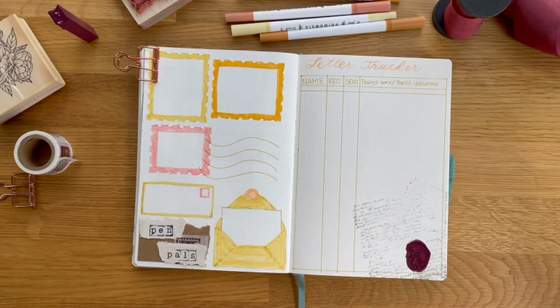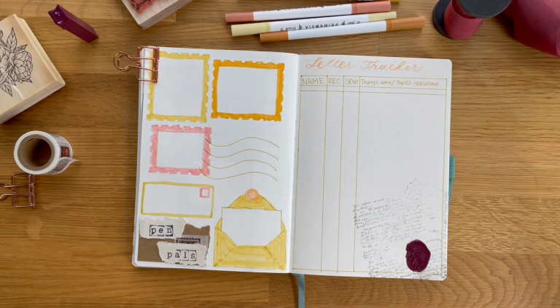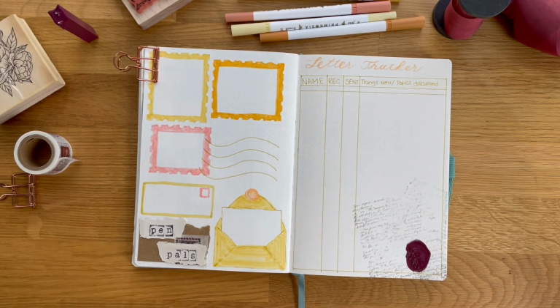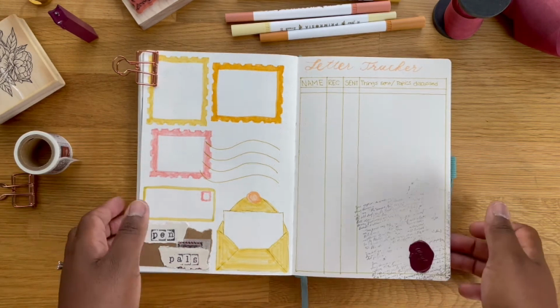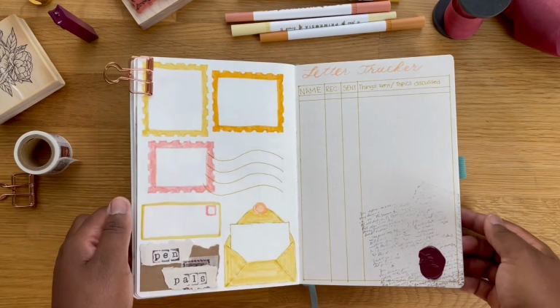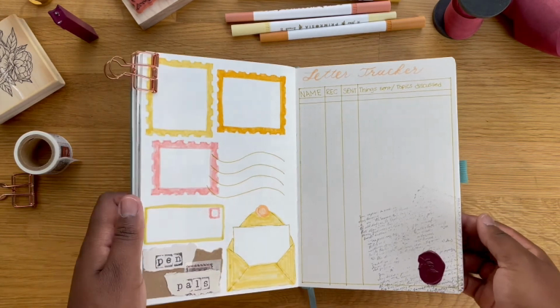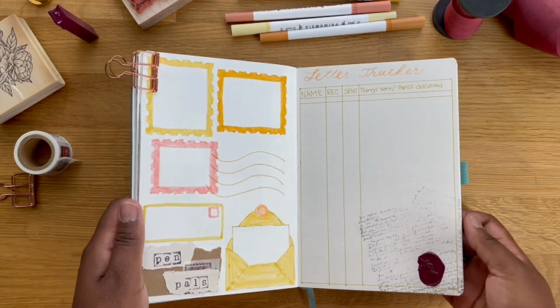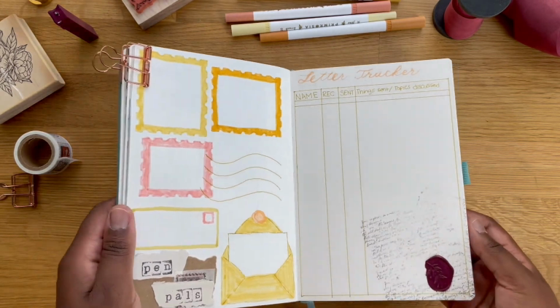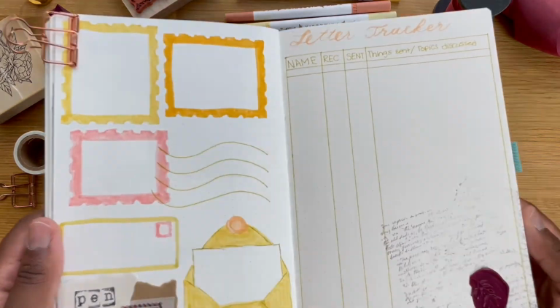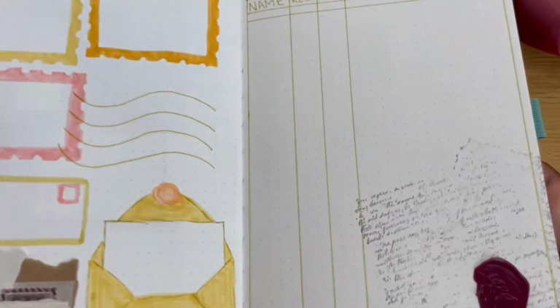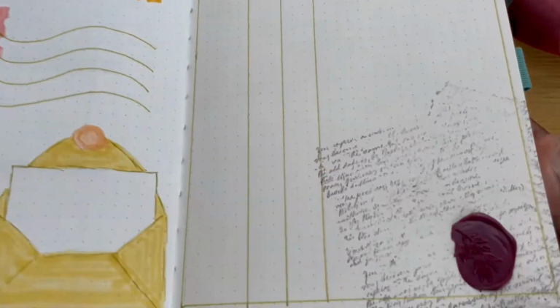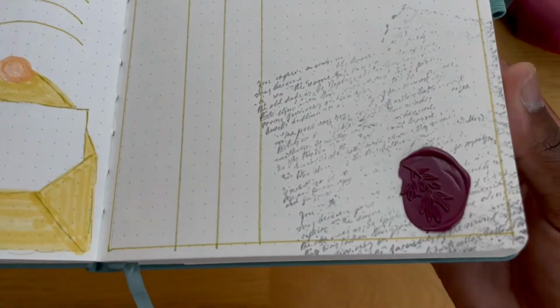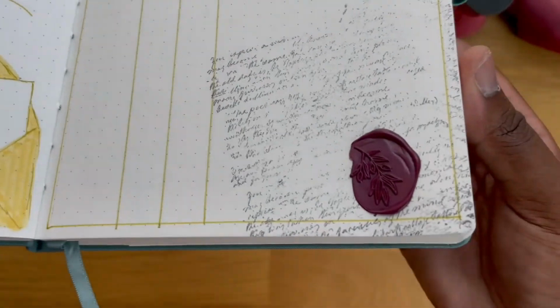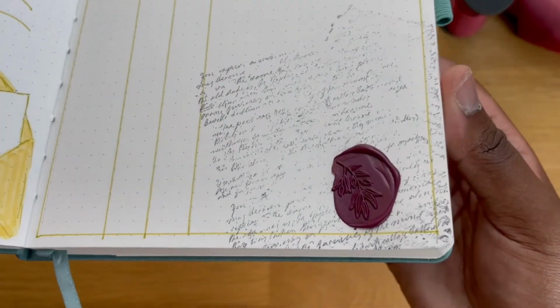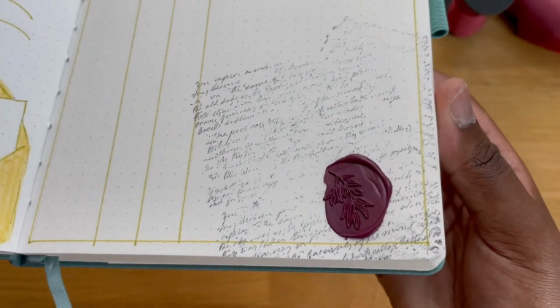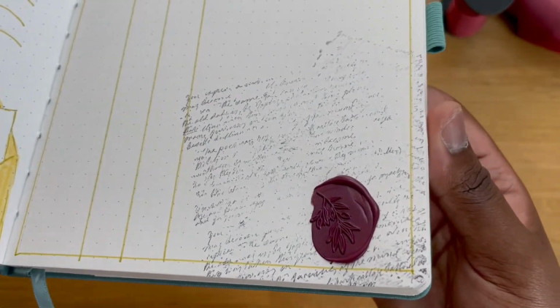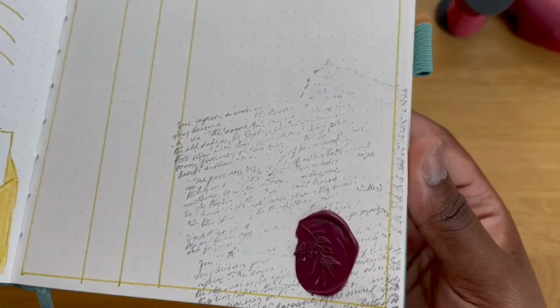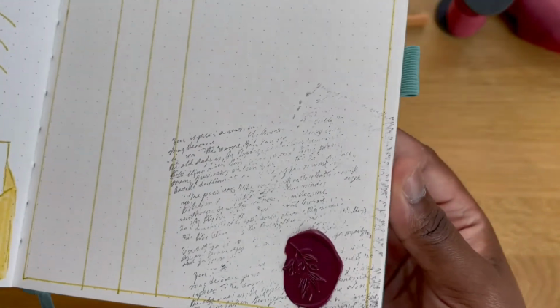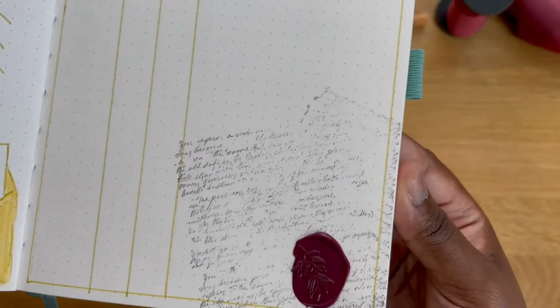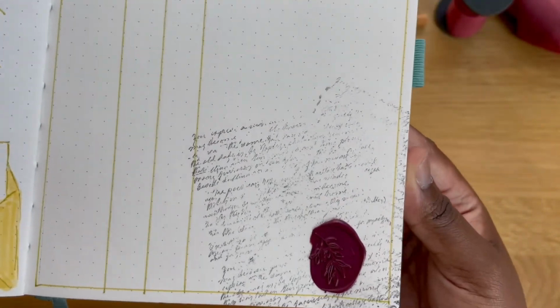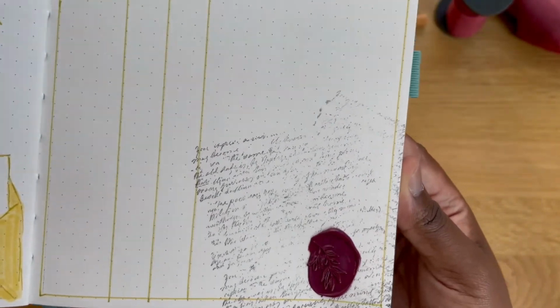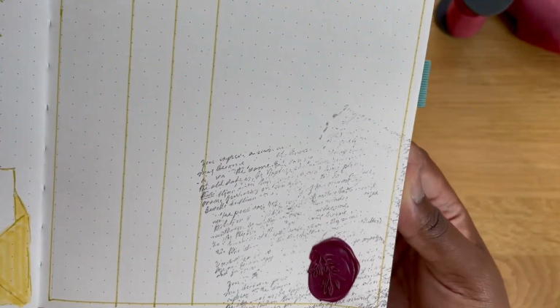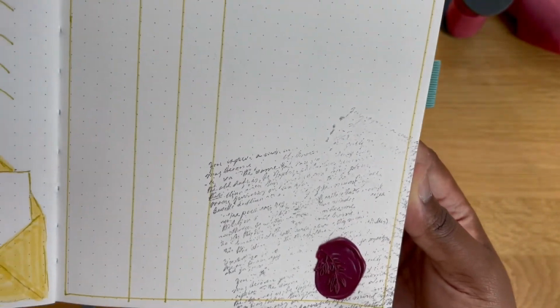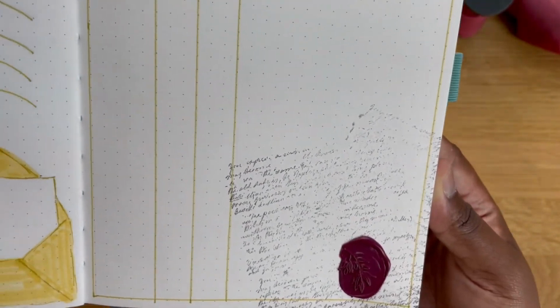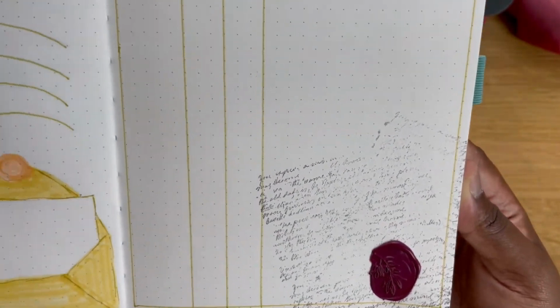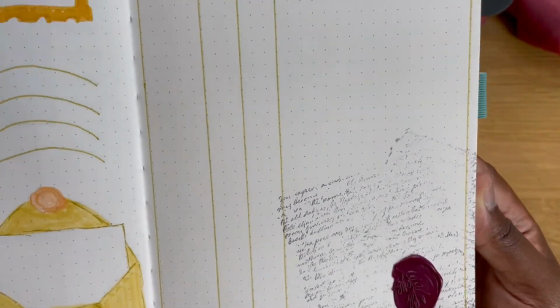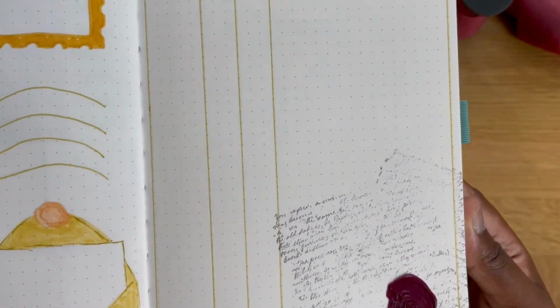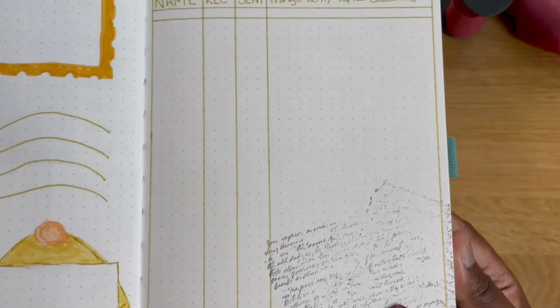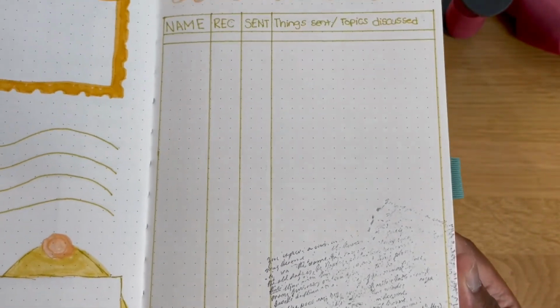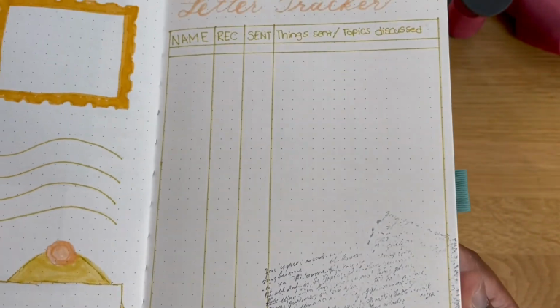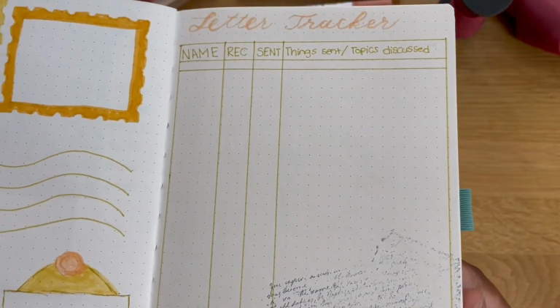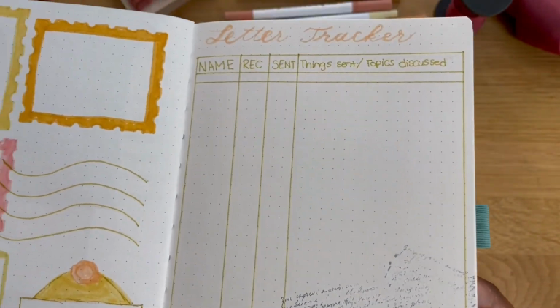Here's how it turned out. I'm sacrificing a bit of writing space for the aesthetic, but it looks good.